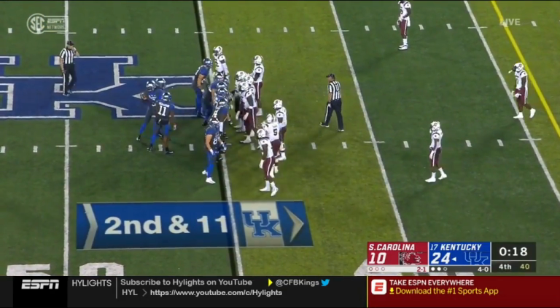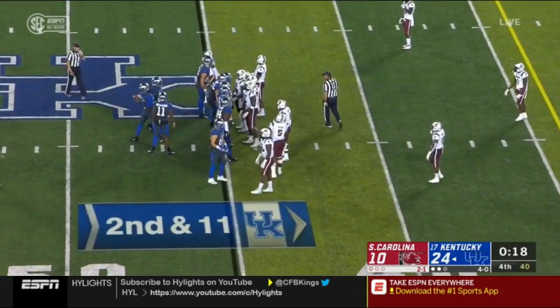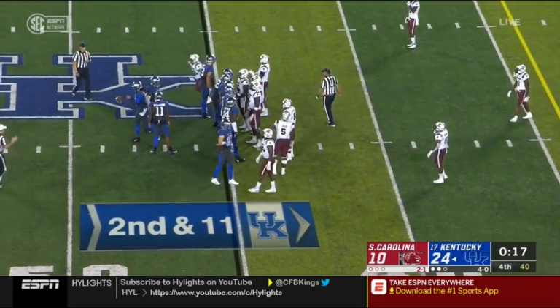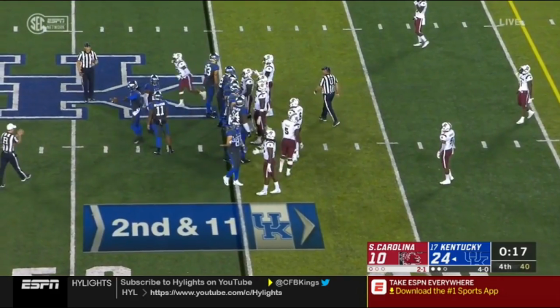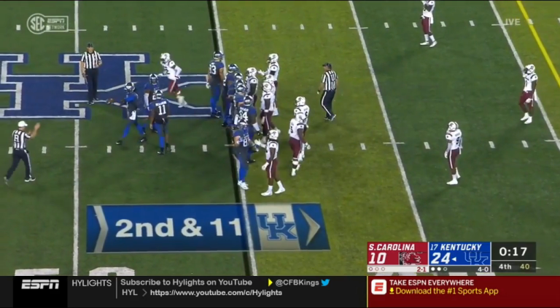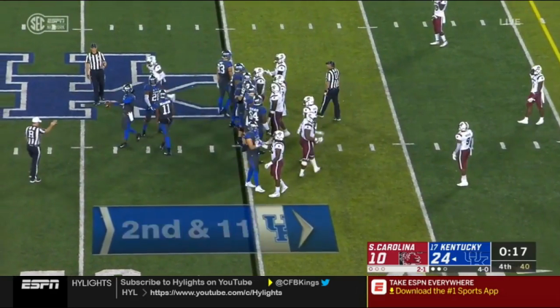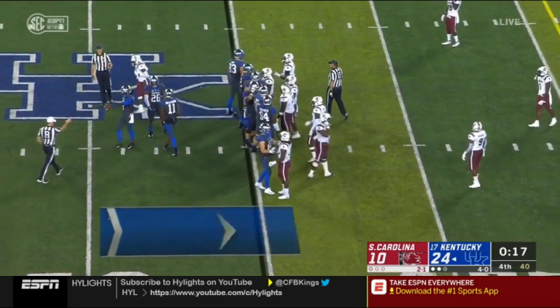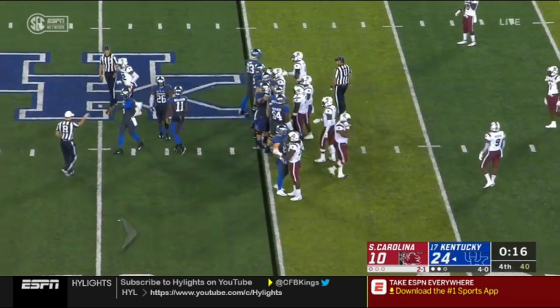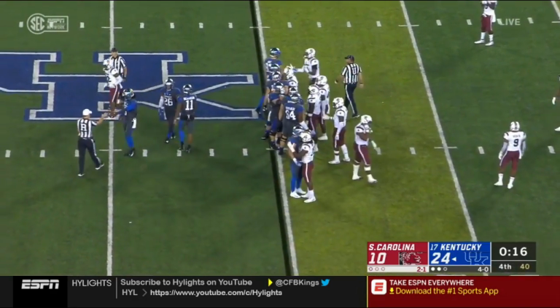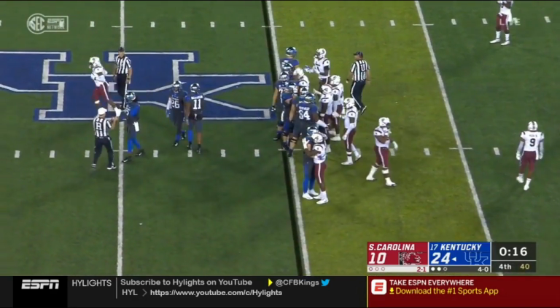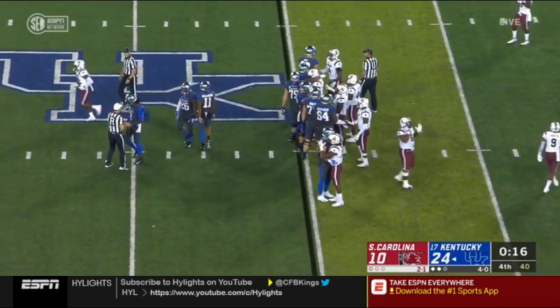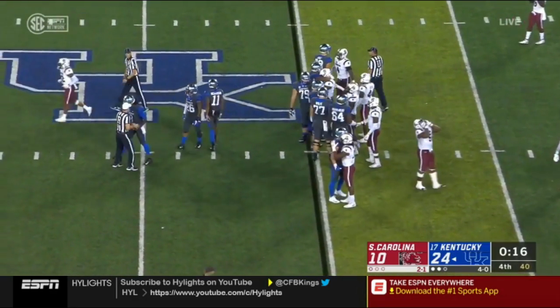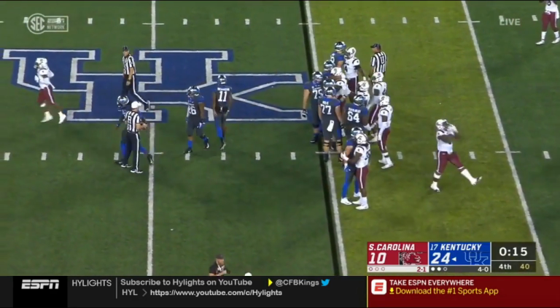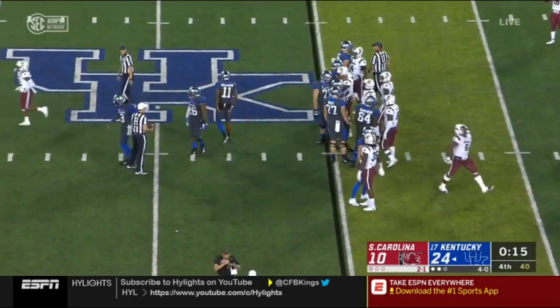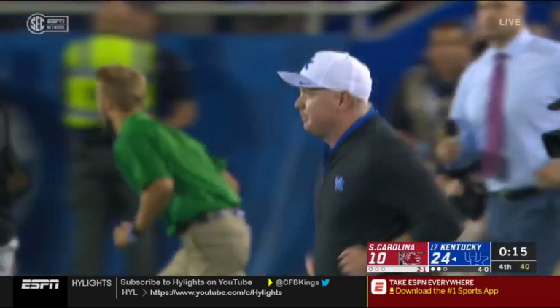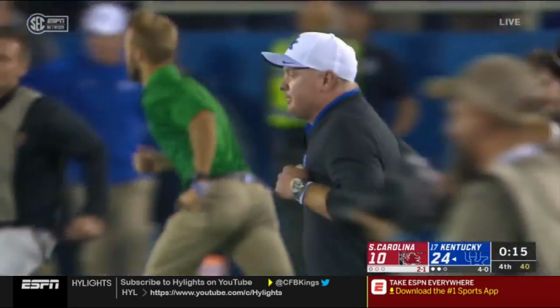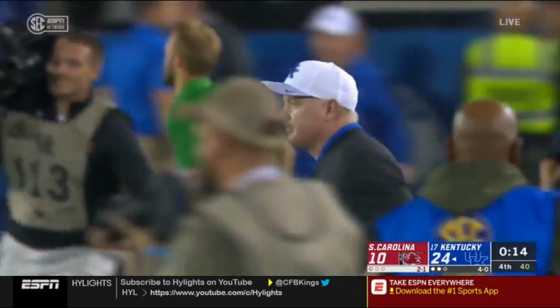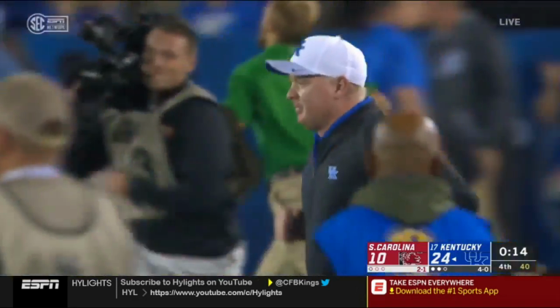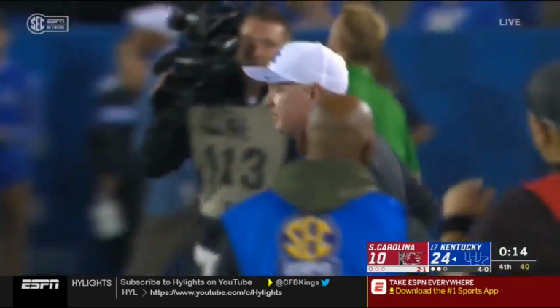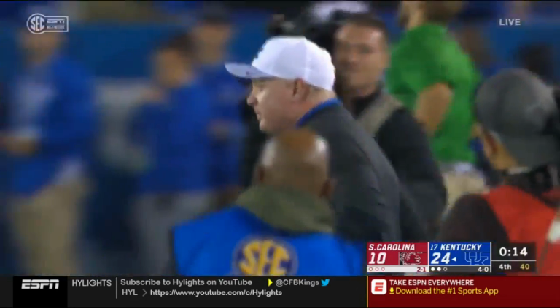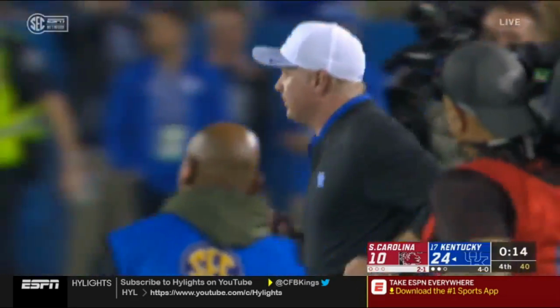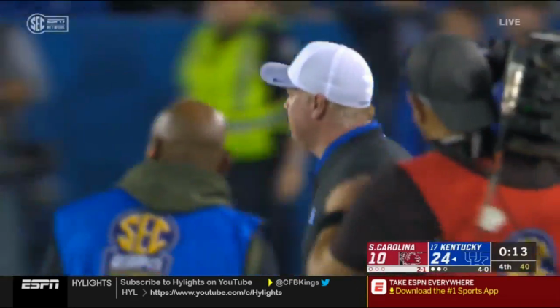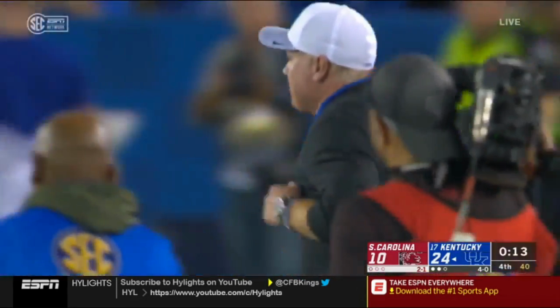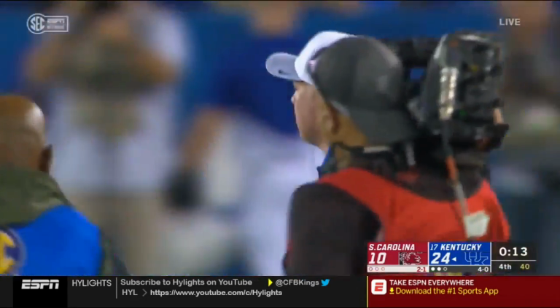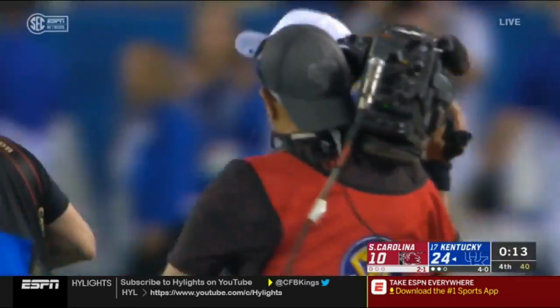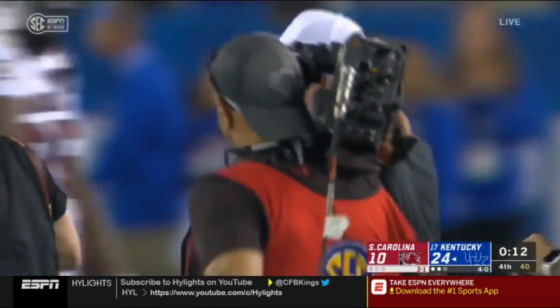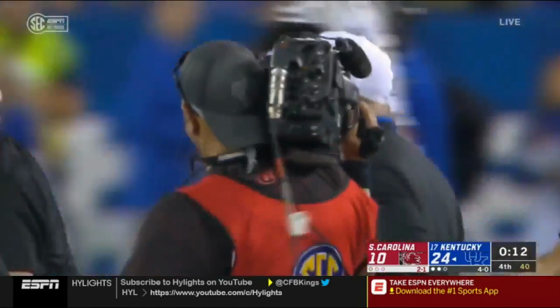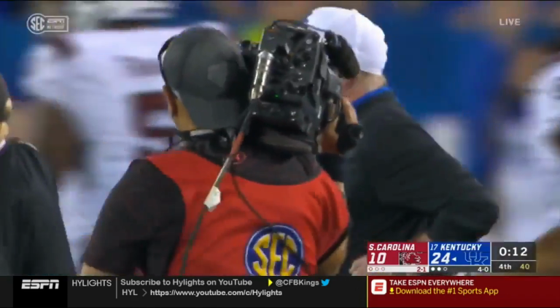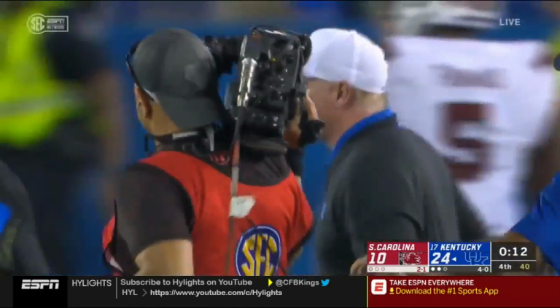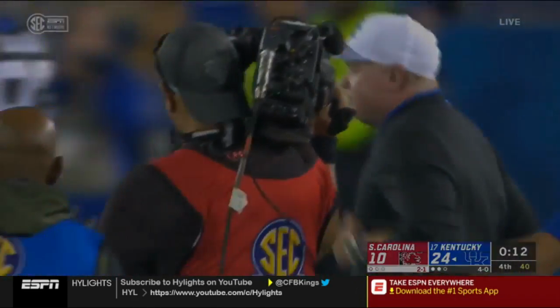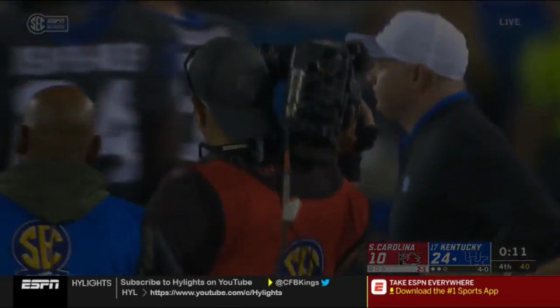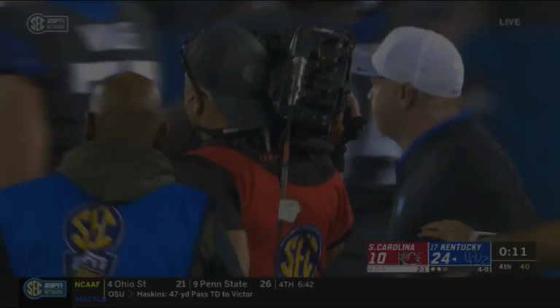Victory formation again, and the Cats are five and oh.